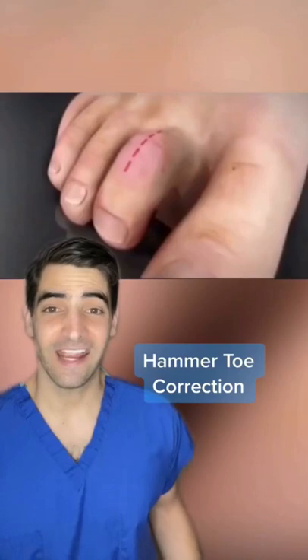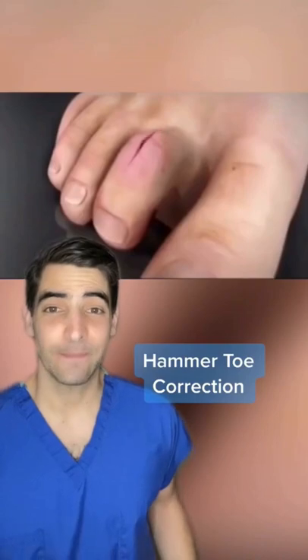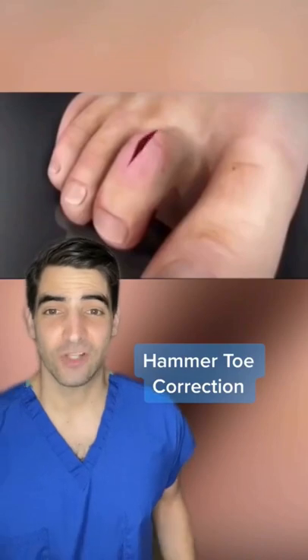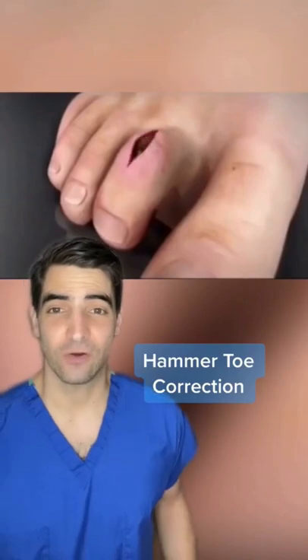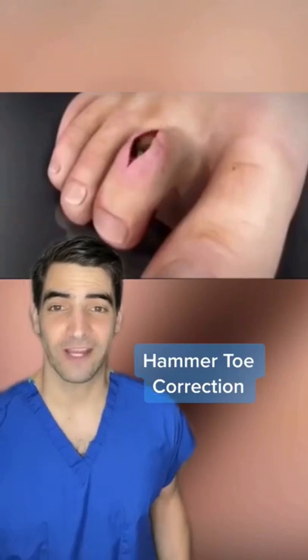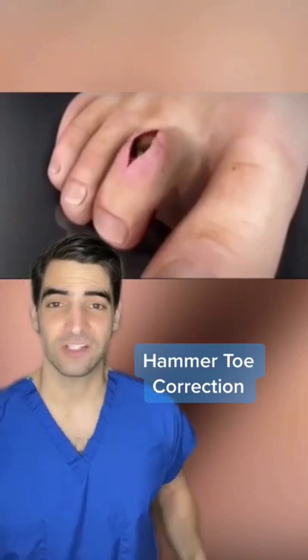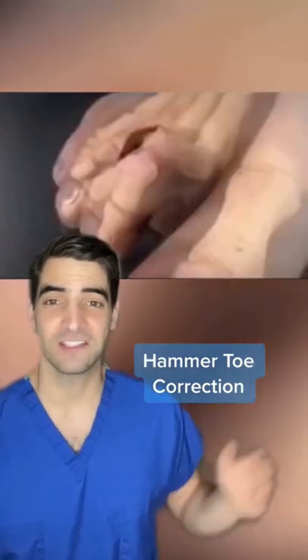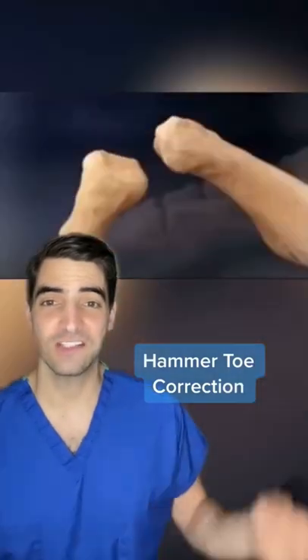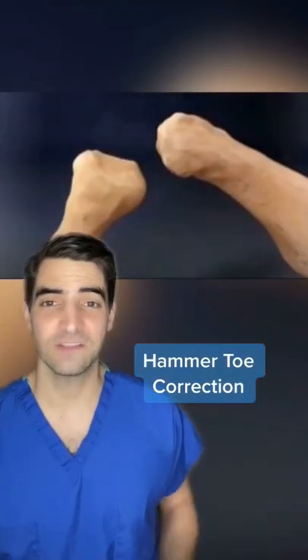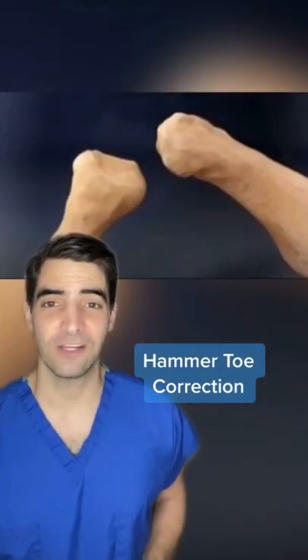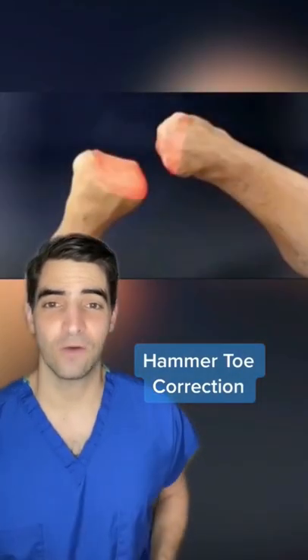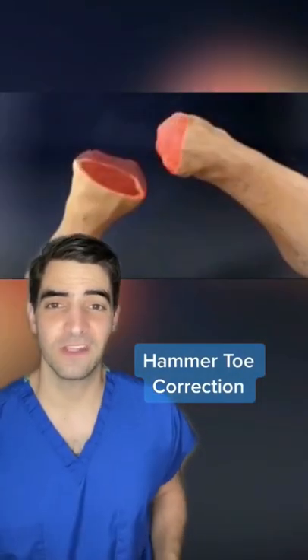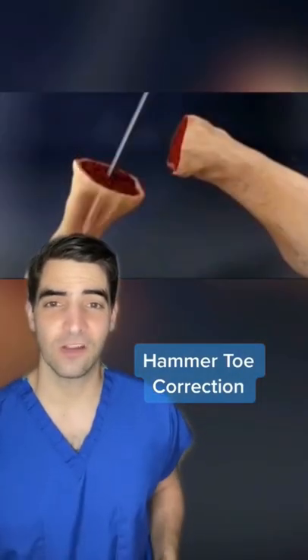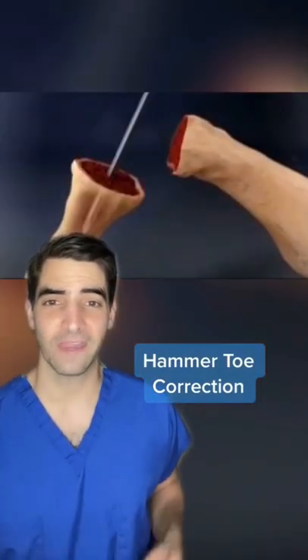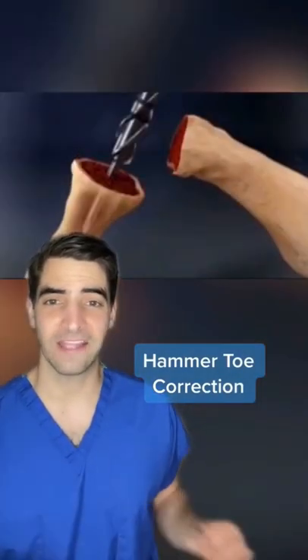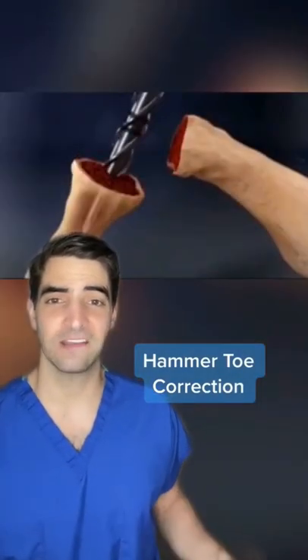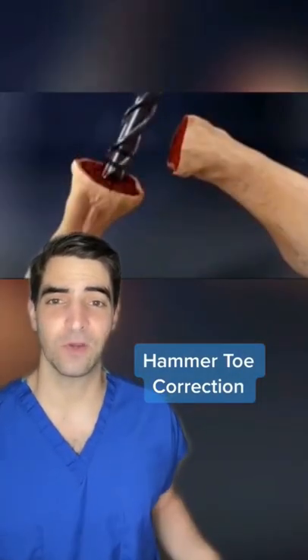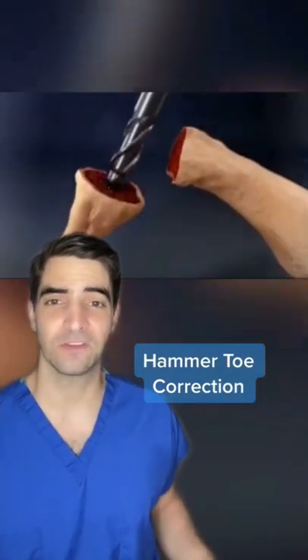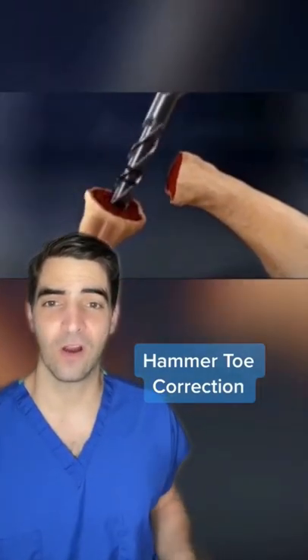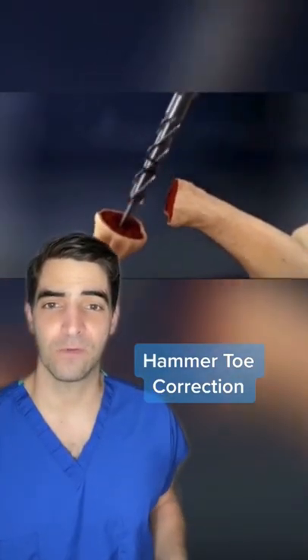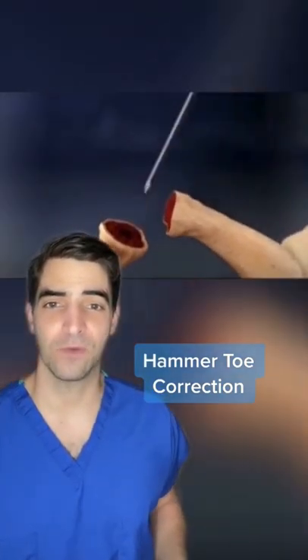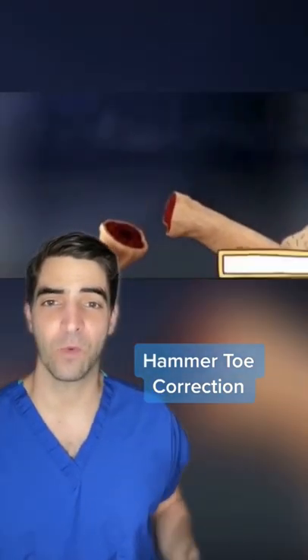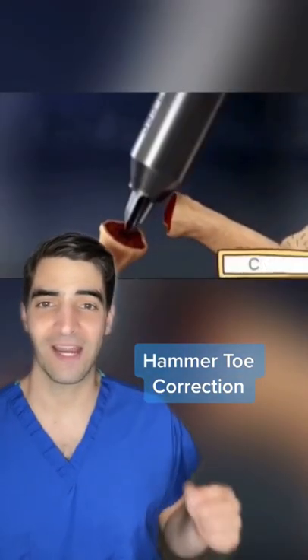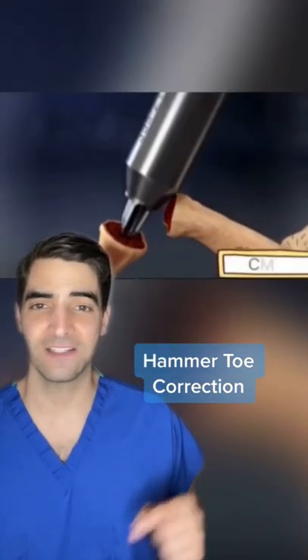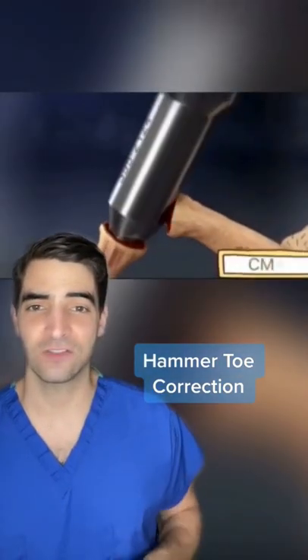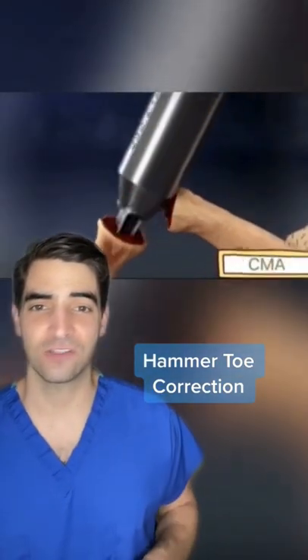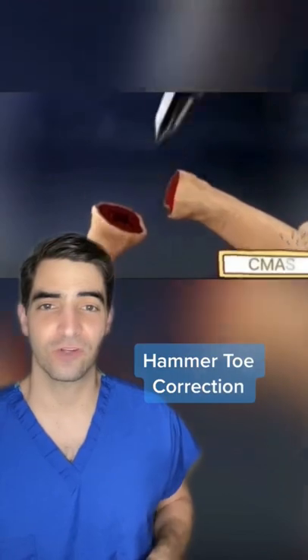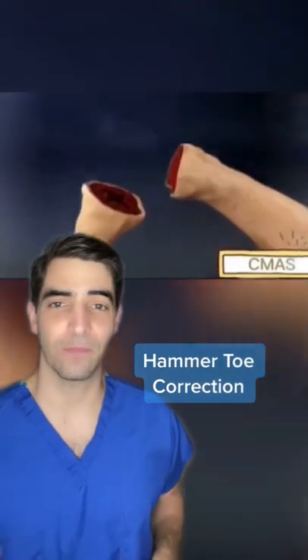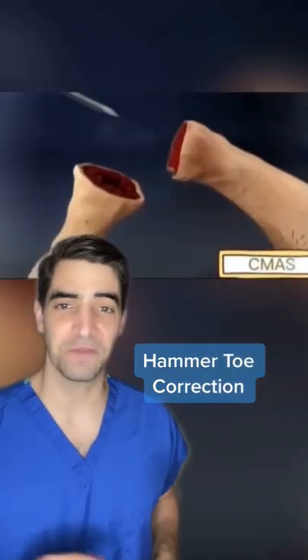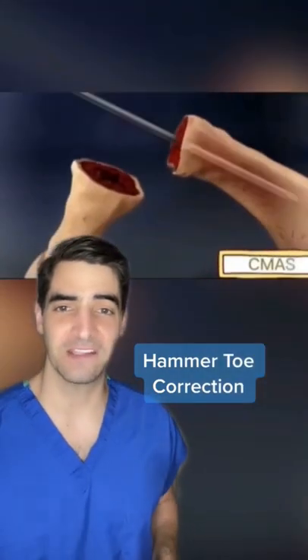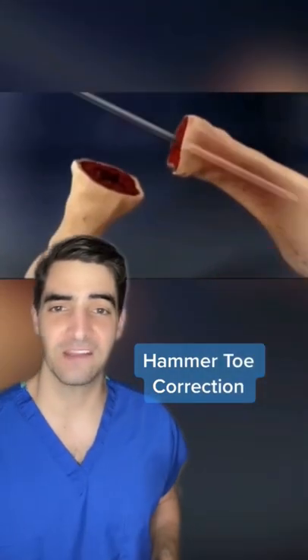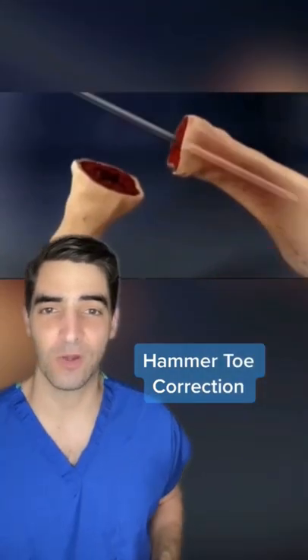Hammer toe correction. An incision is made over the toe. The ends of the bones are removed. Wires are used to drill both ends of the bones.